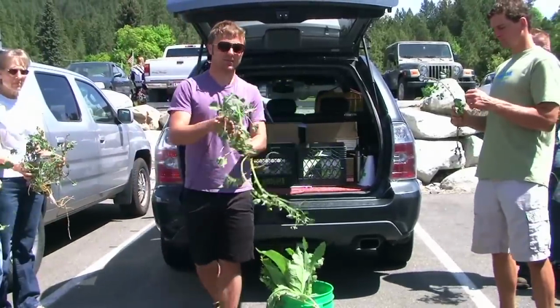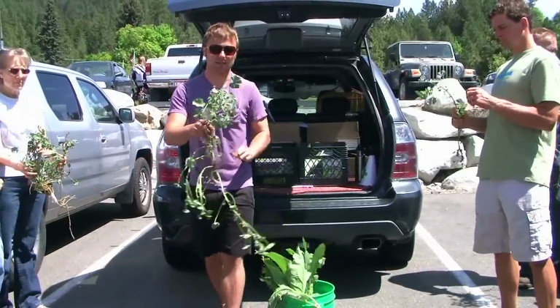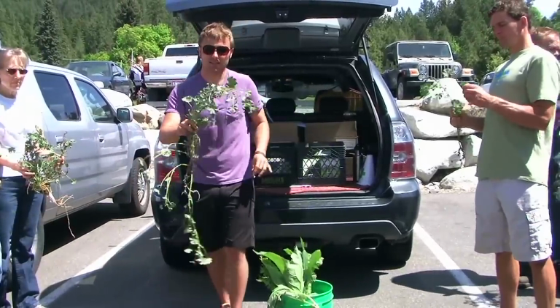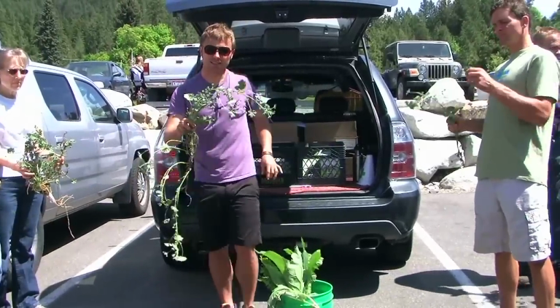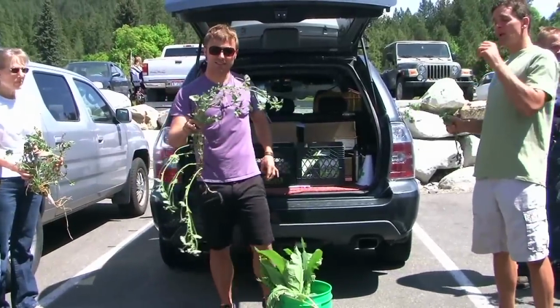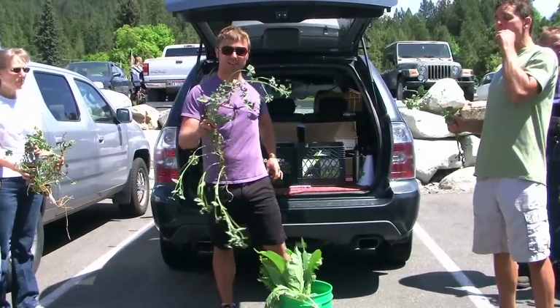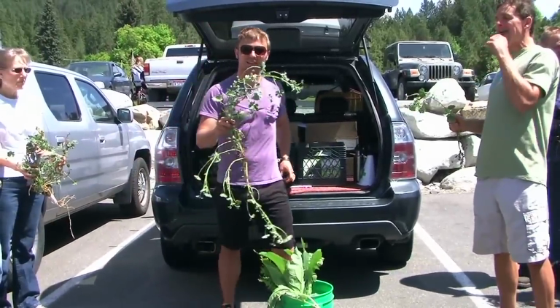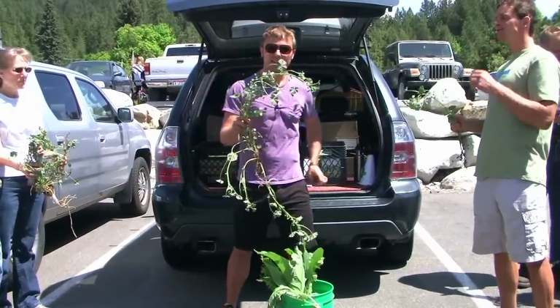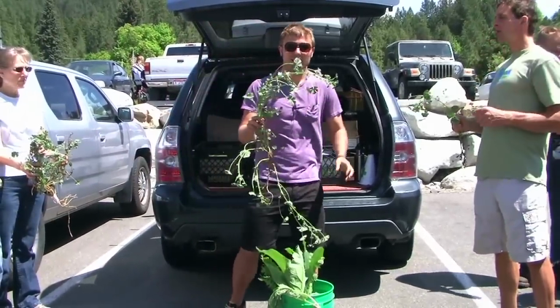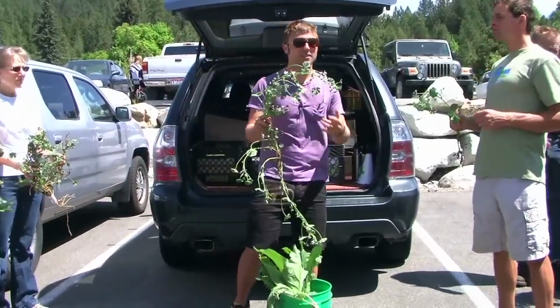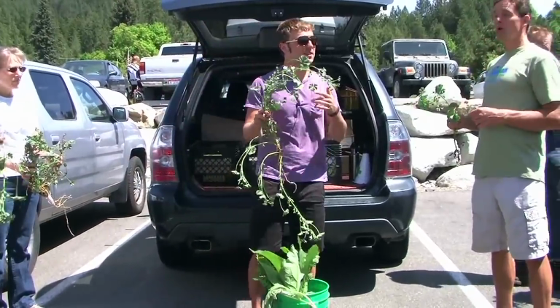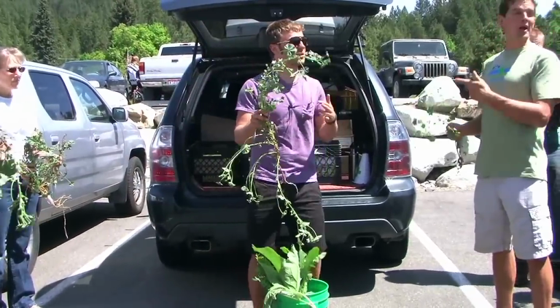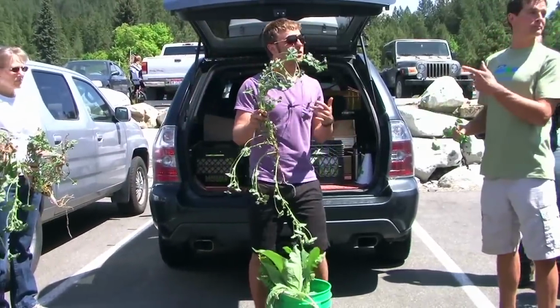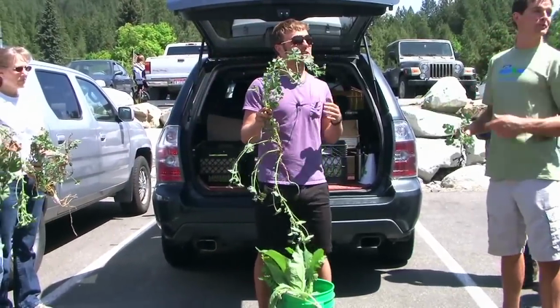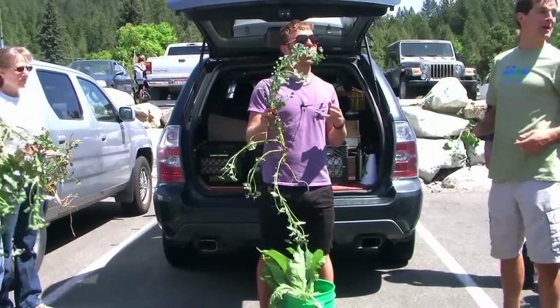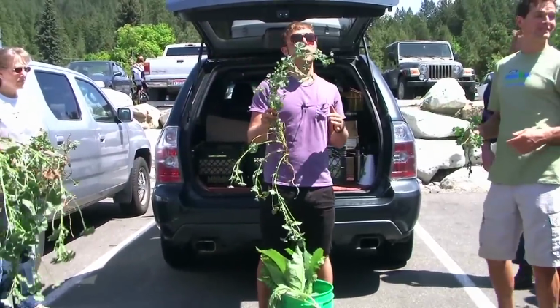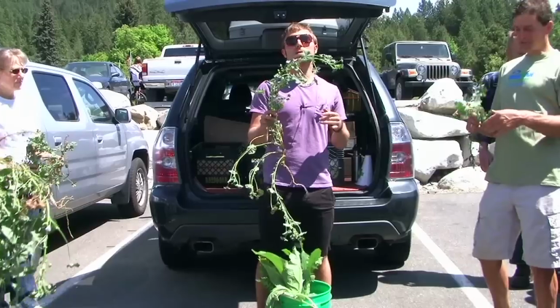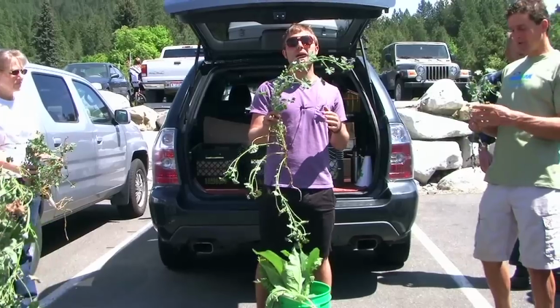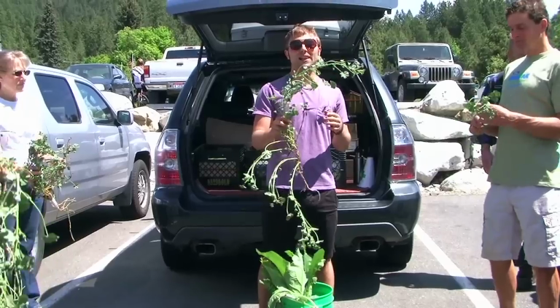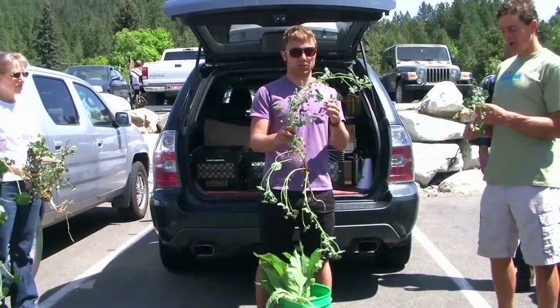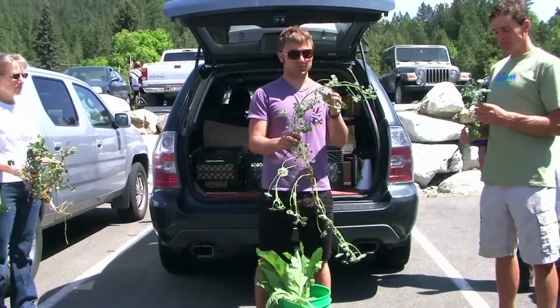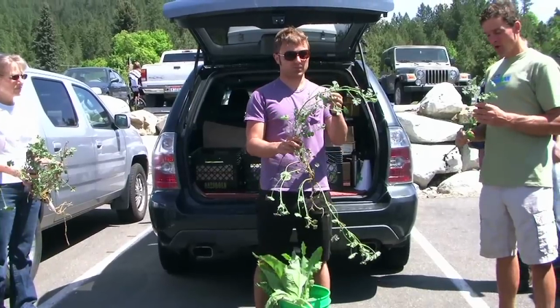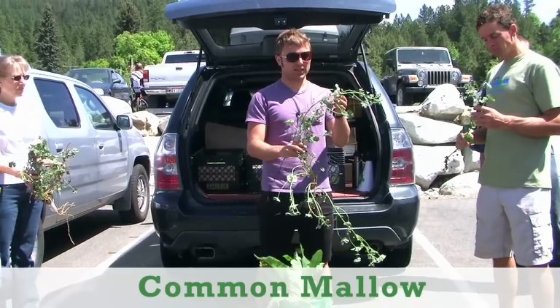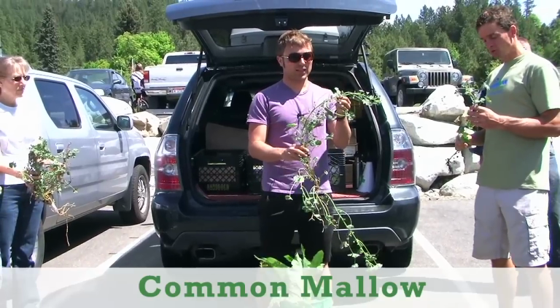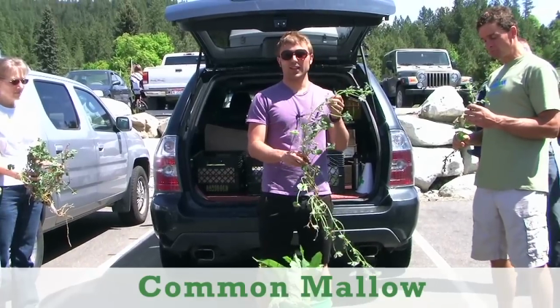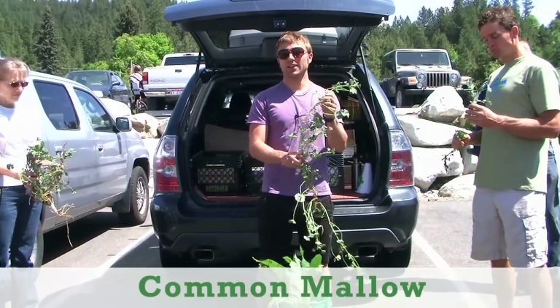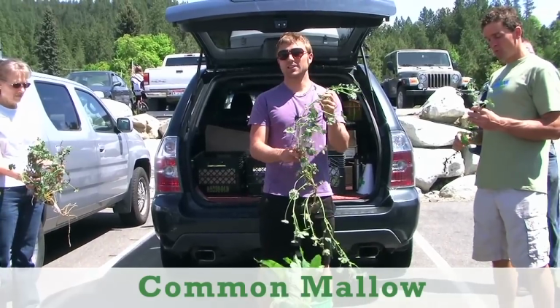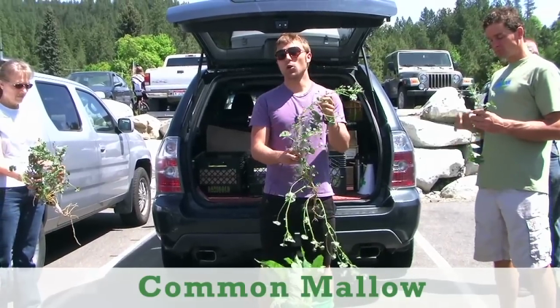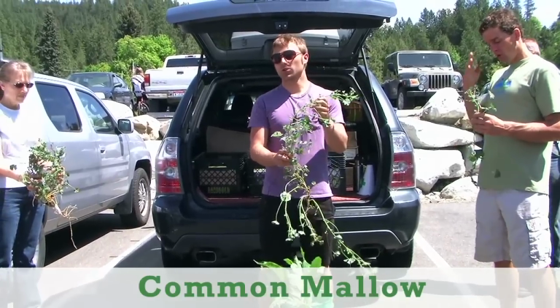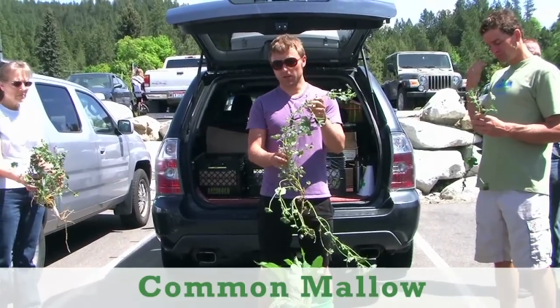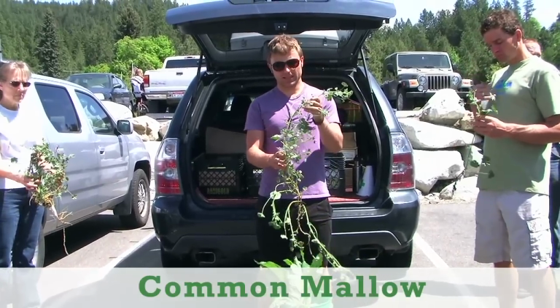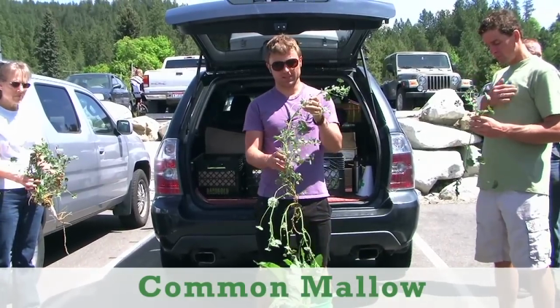I still don't know what it is. Alright, so this is called common mallow, and it's an okra relative.